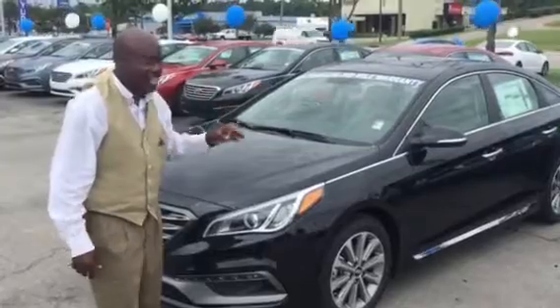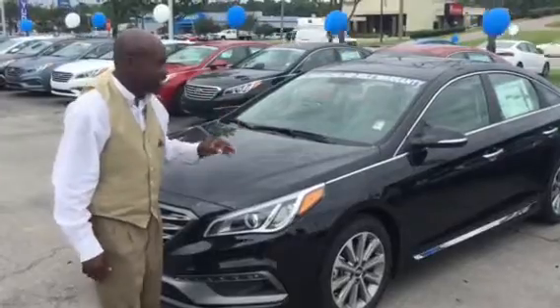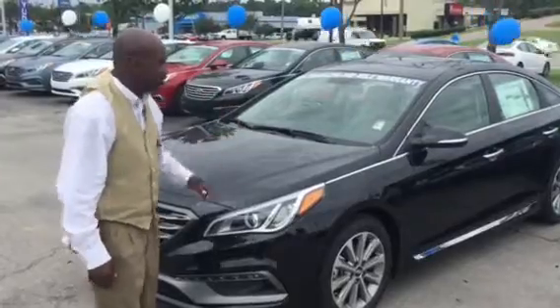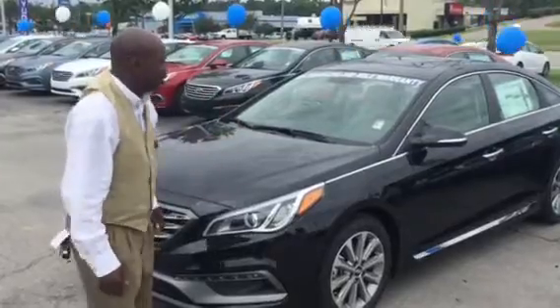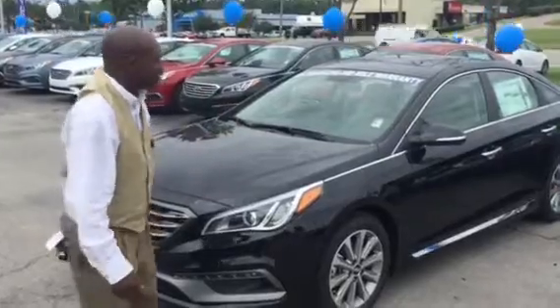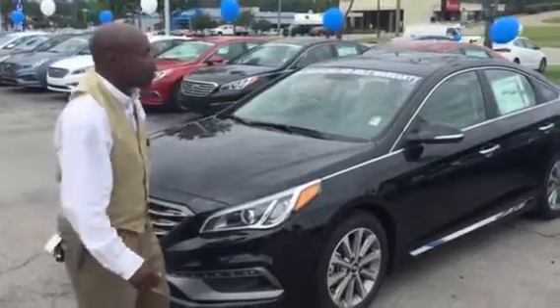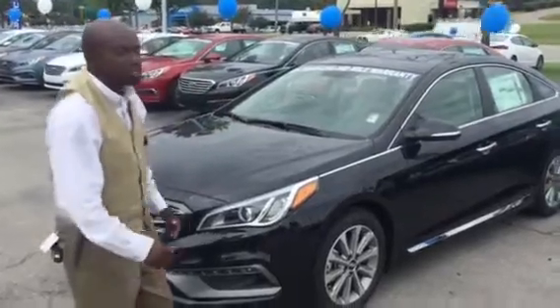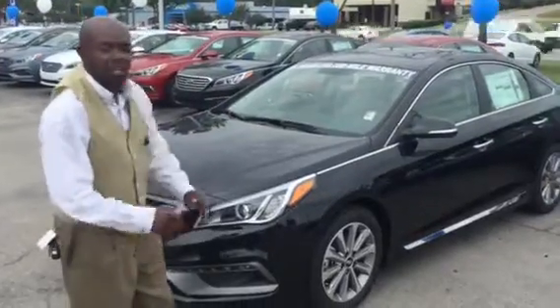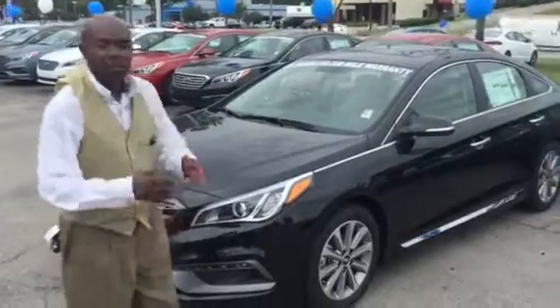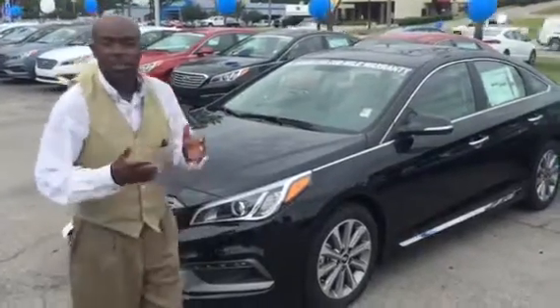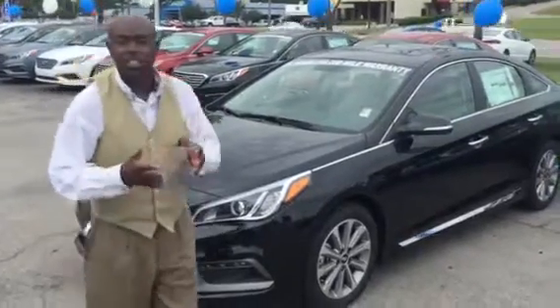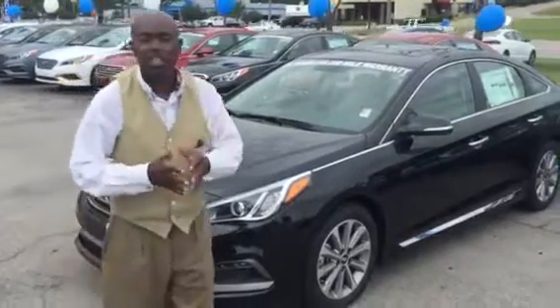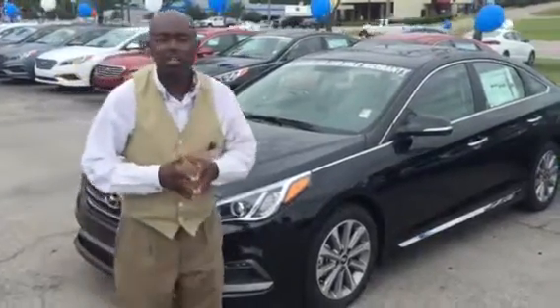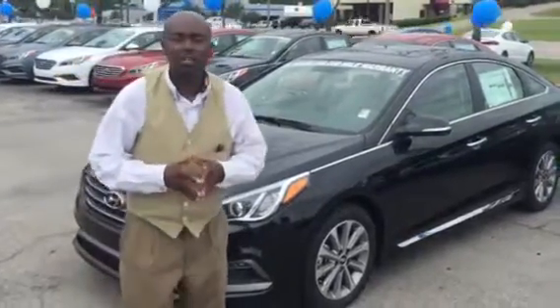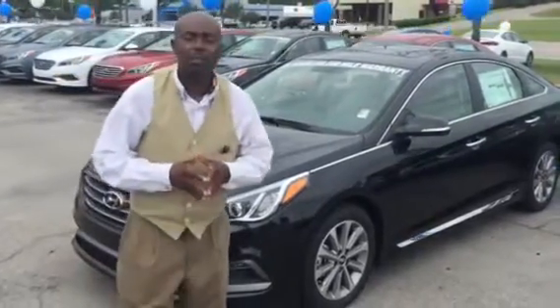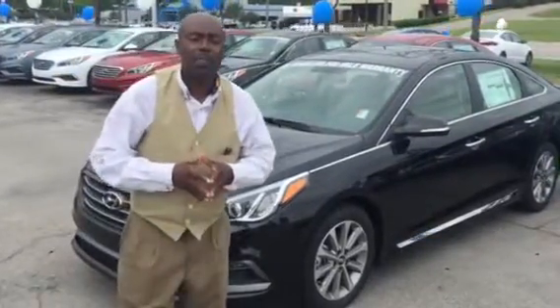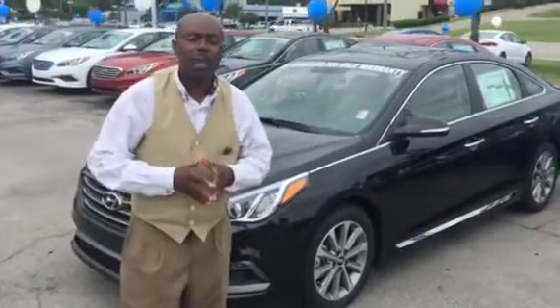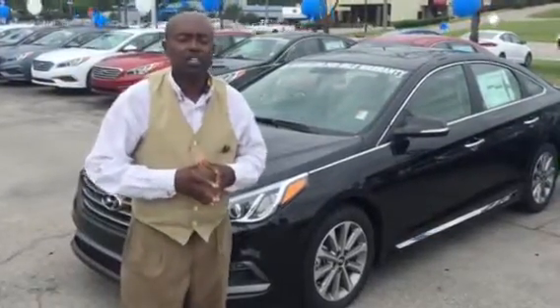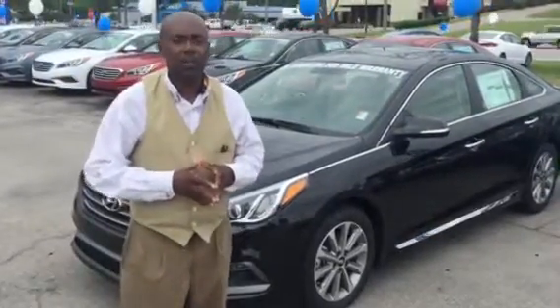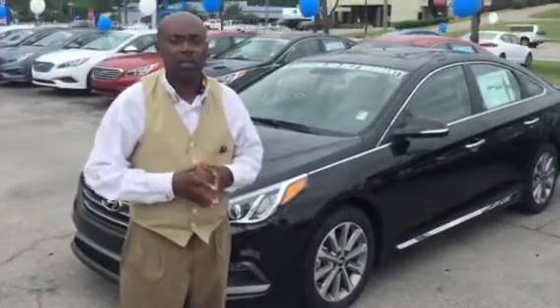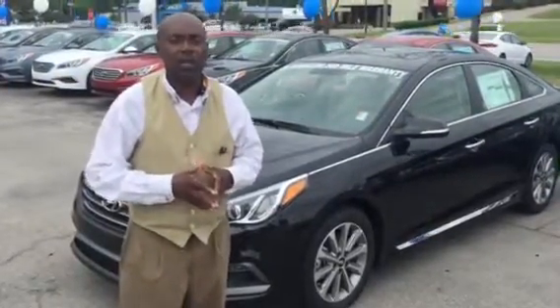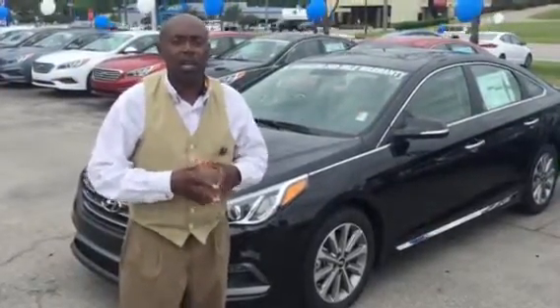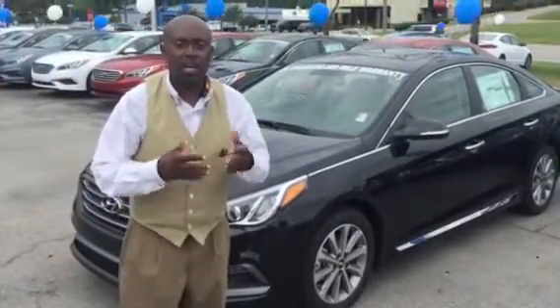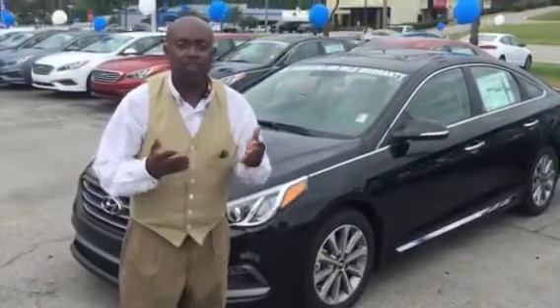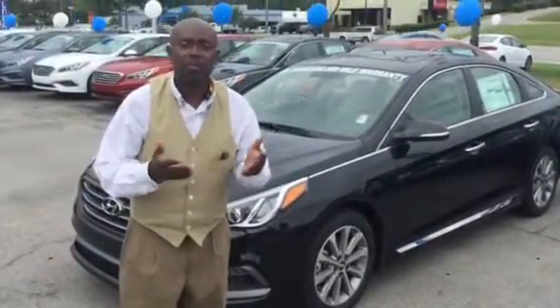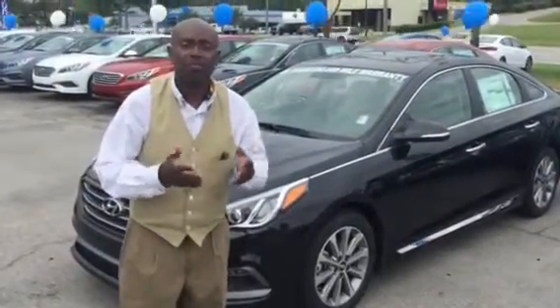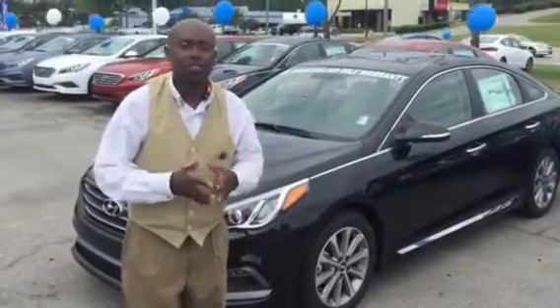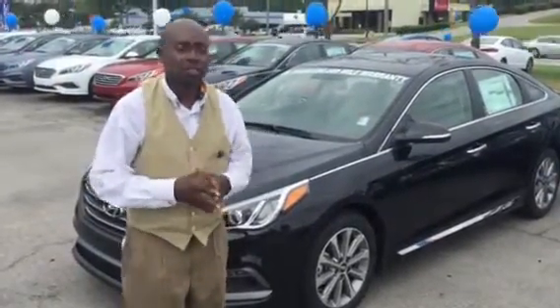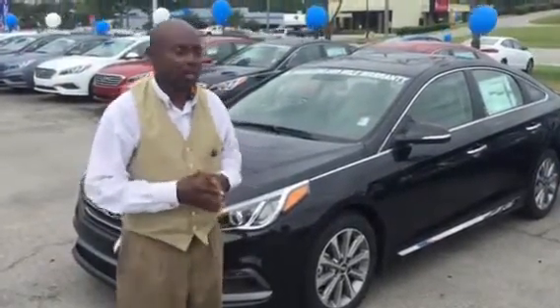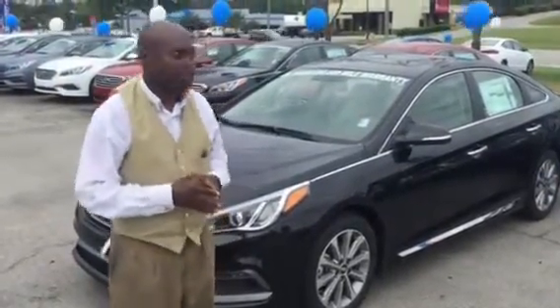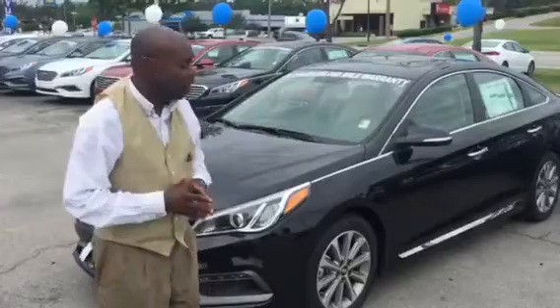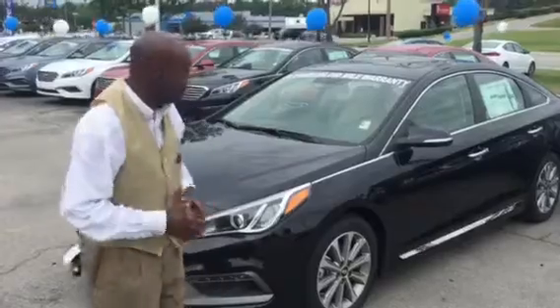Now I'm going to take a few minutes to tell you a little bit about this vehicle and some of the features that come with it.